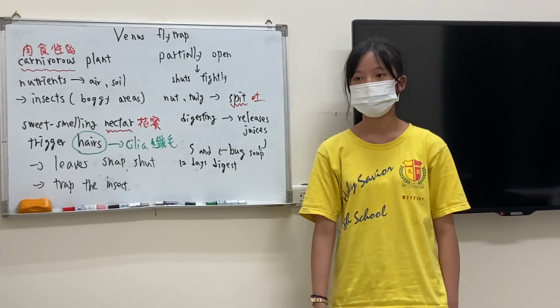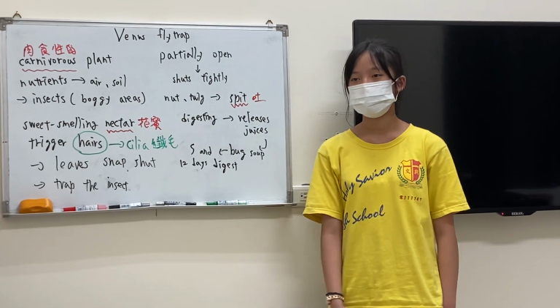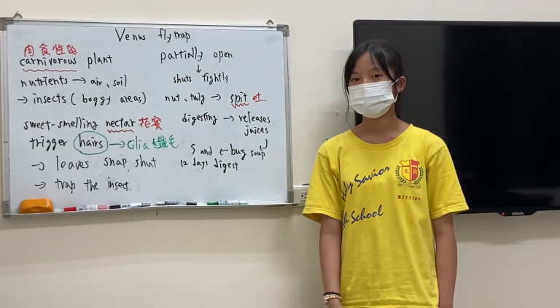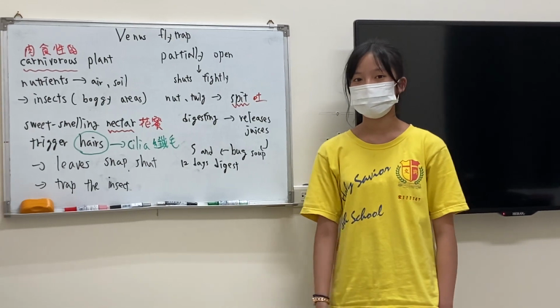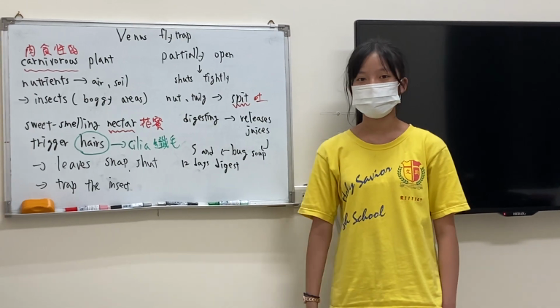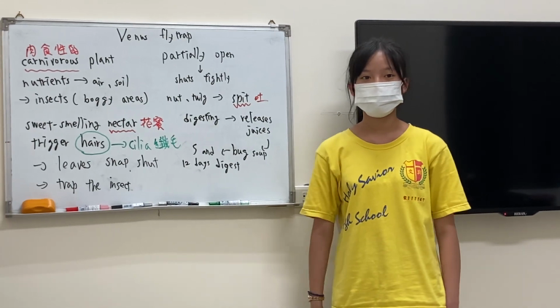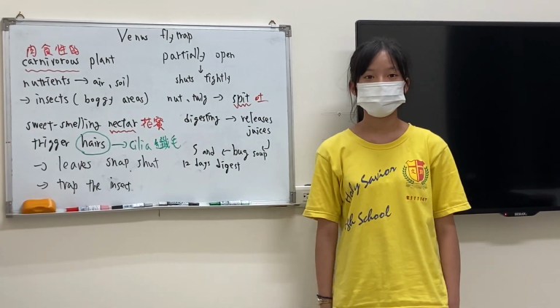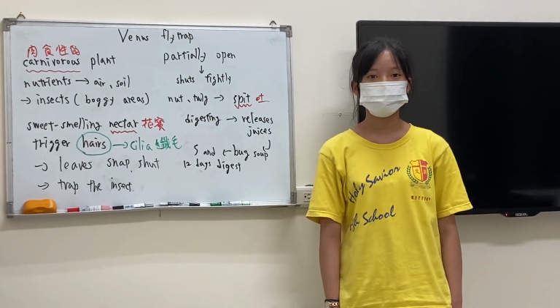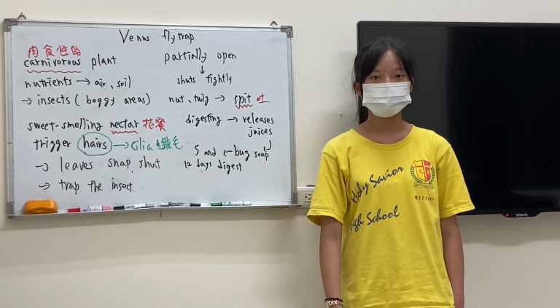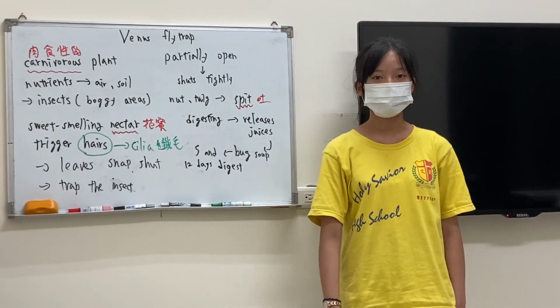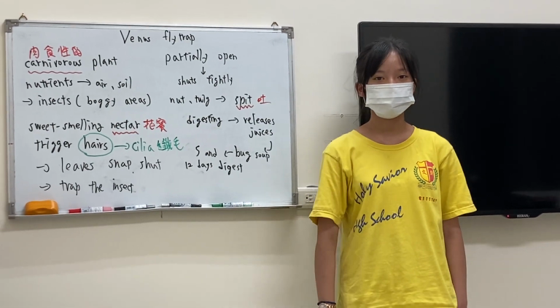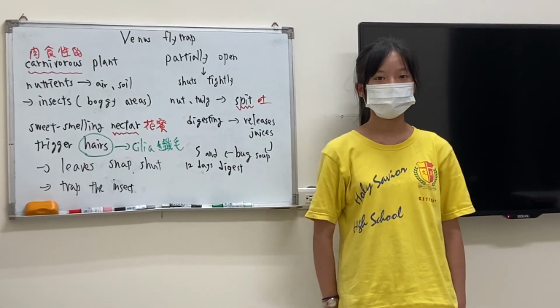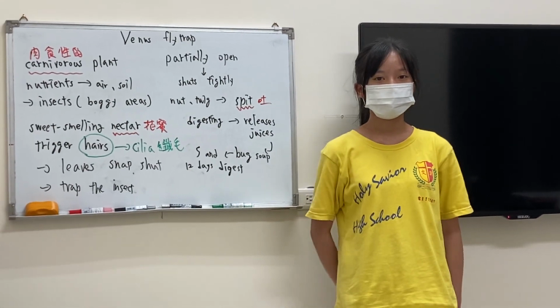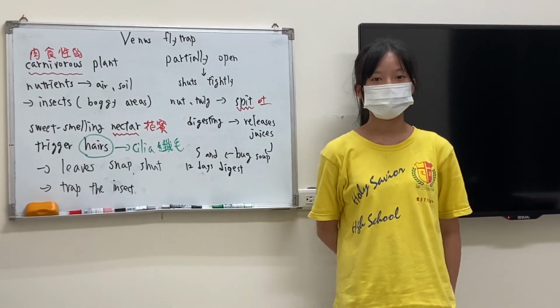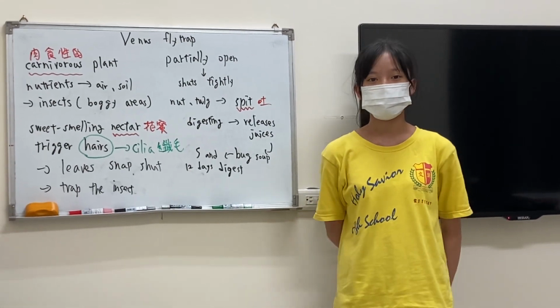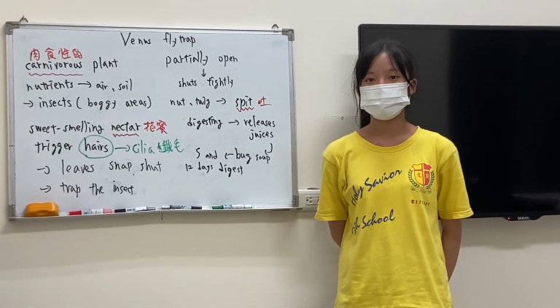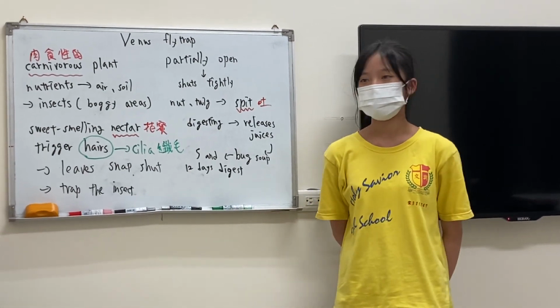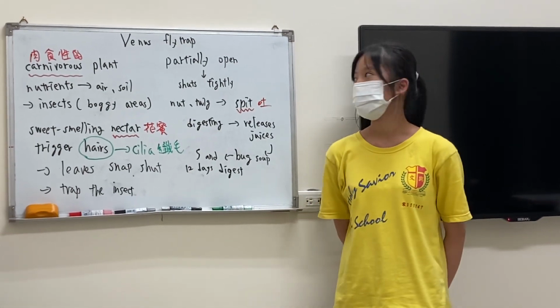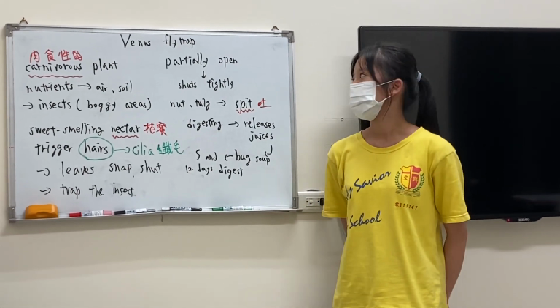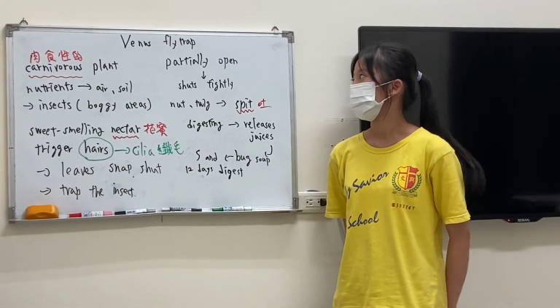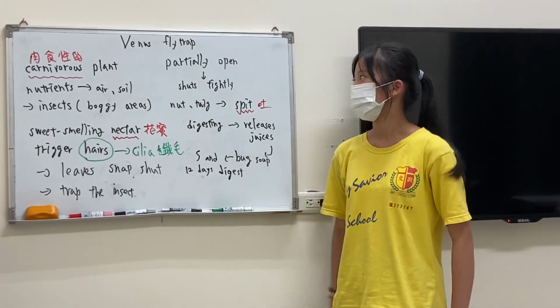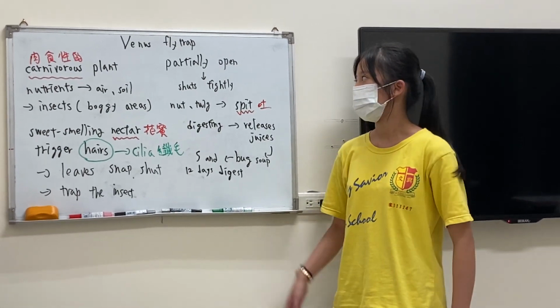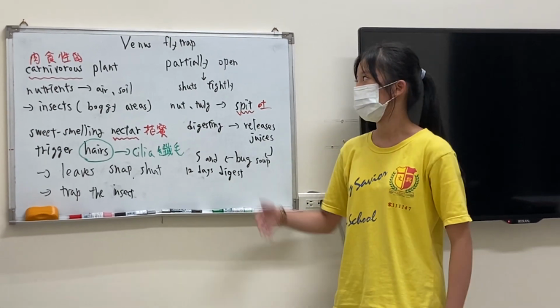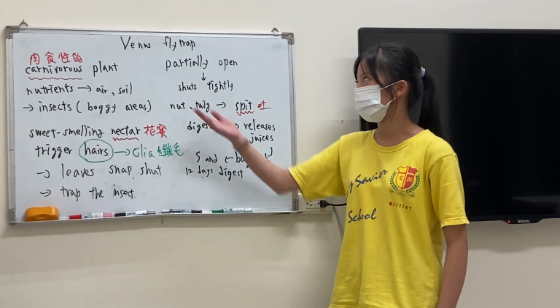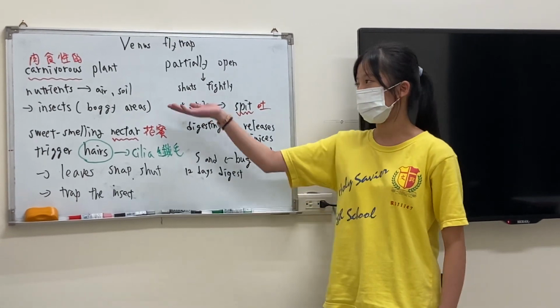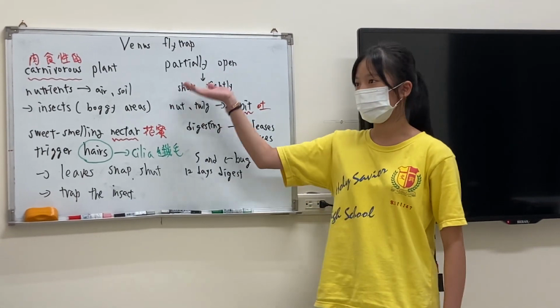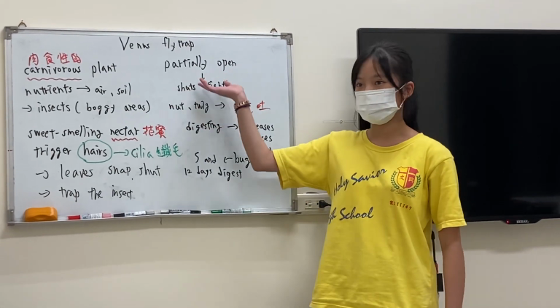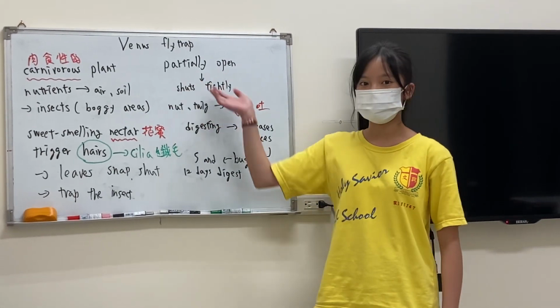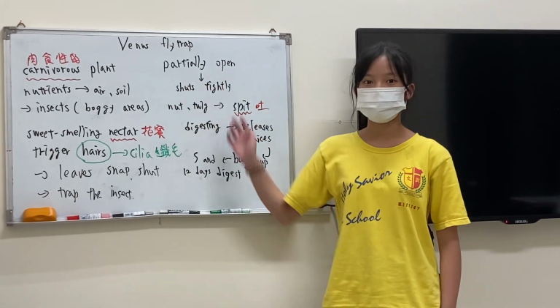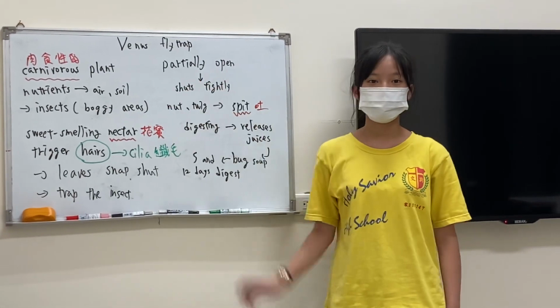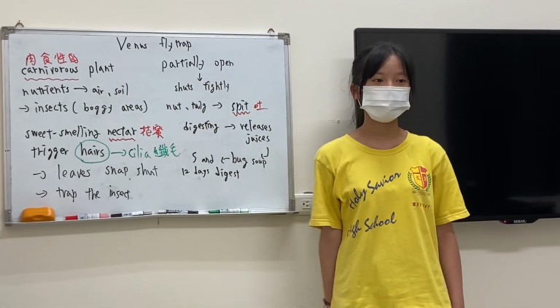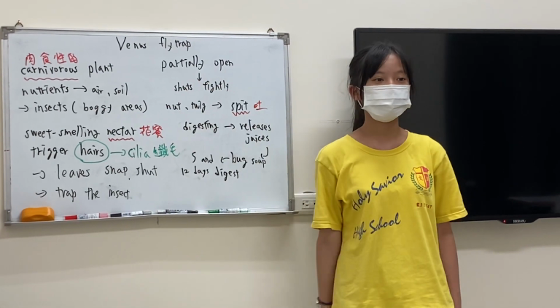Now, do you want to grow the Venus flytrap? Thank you.